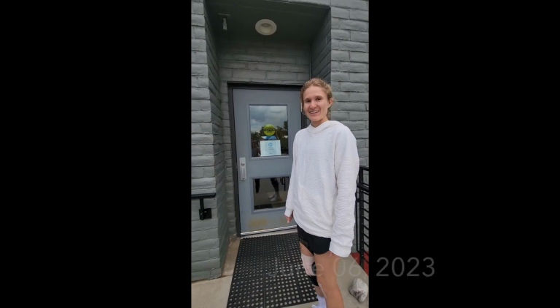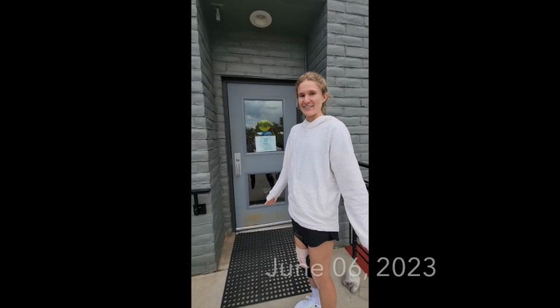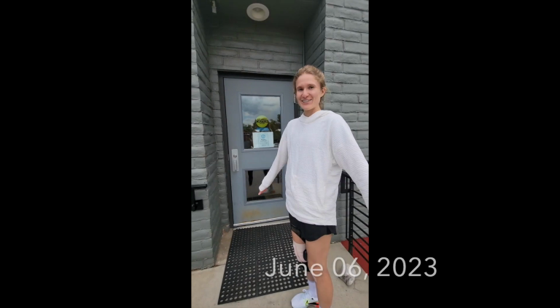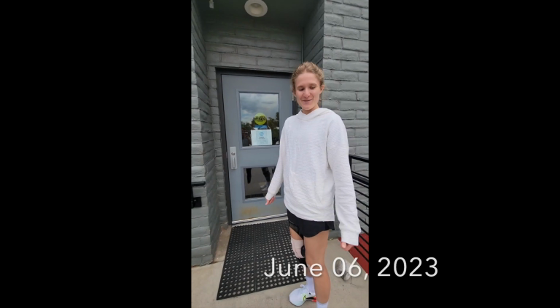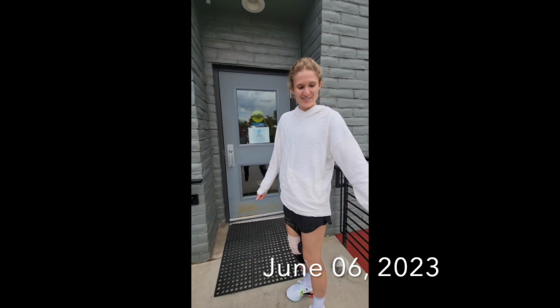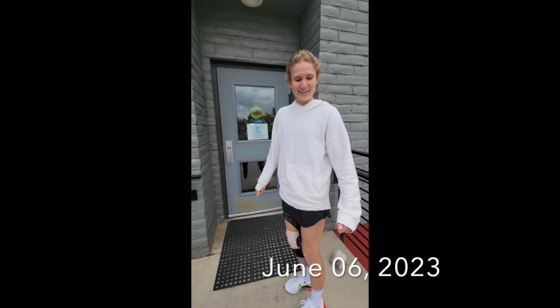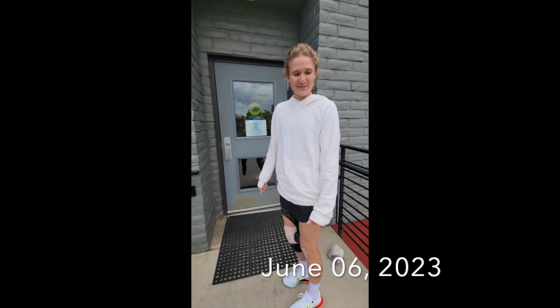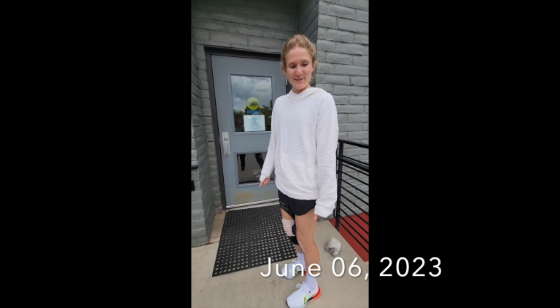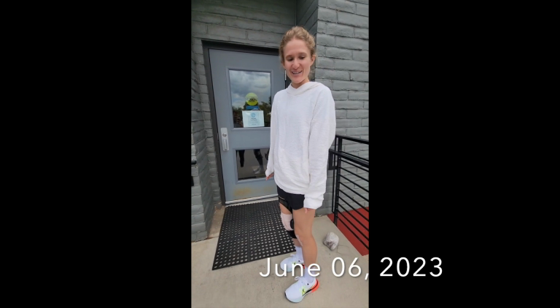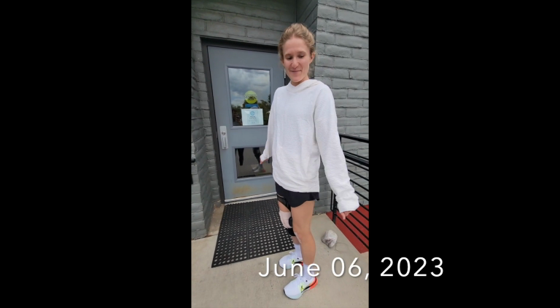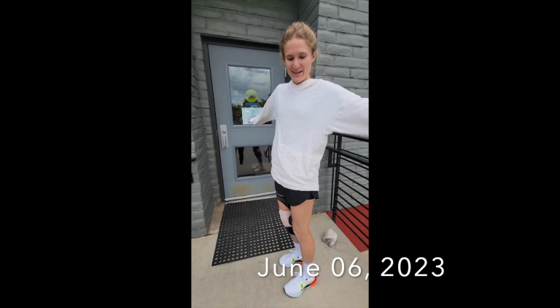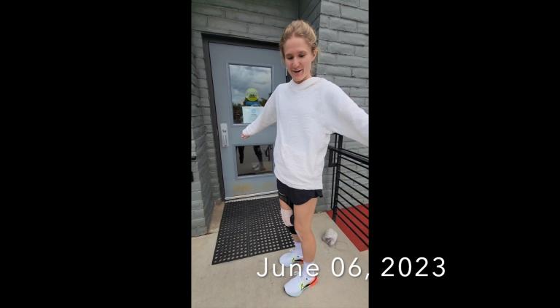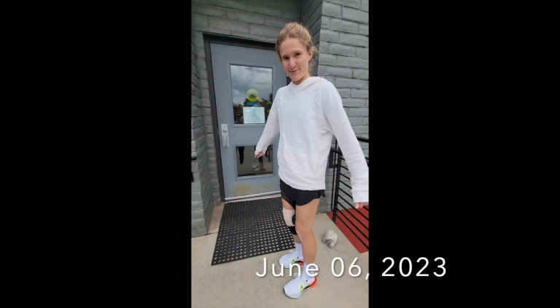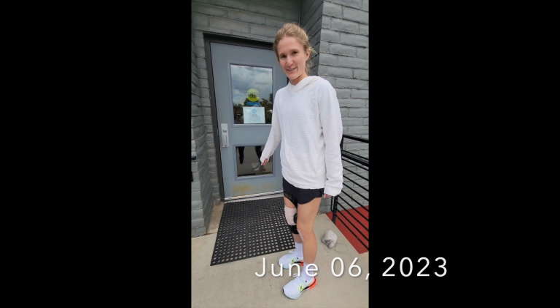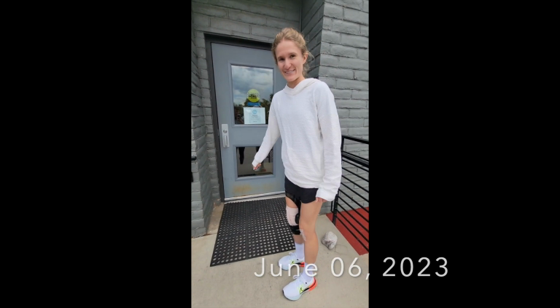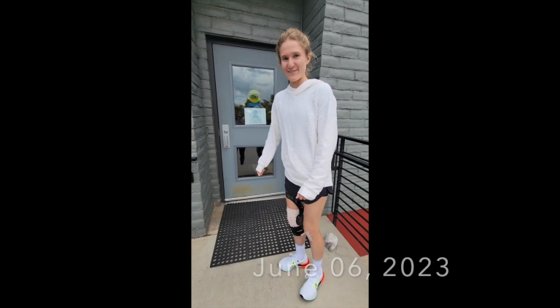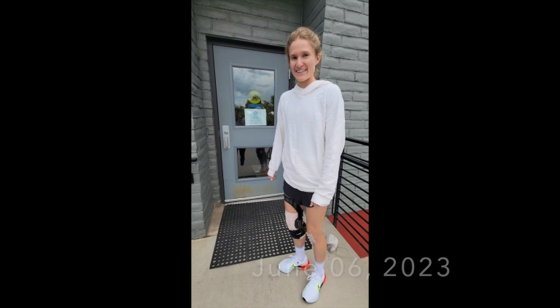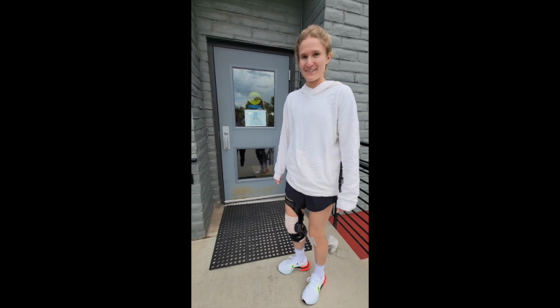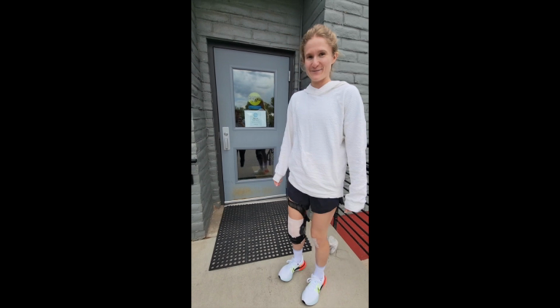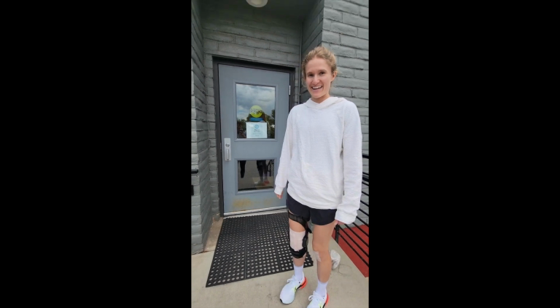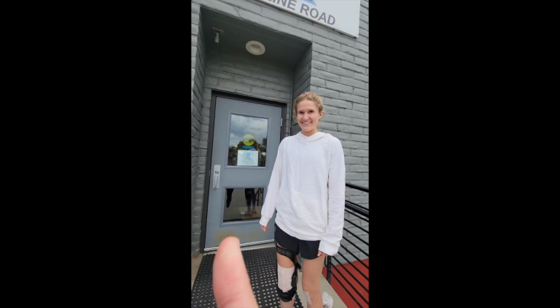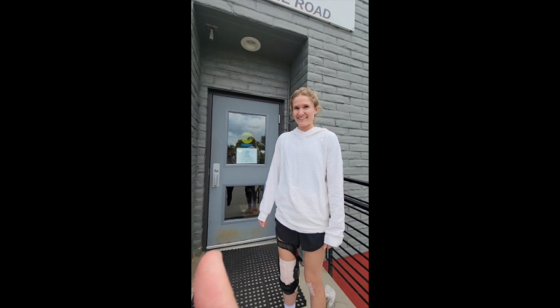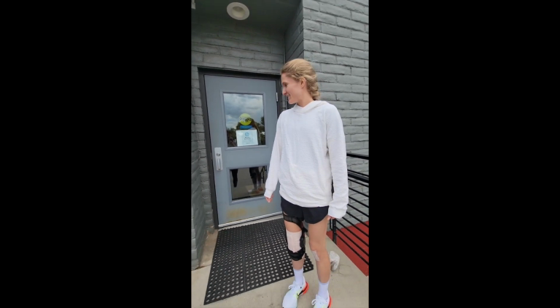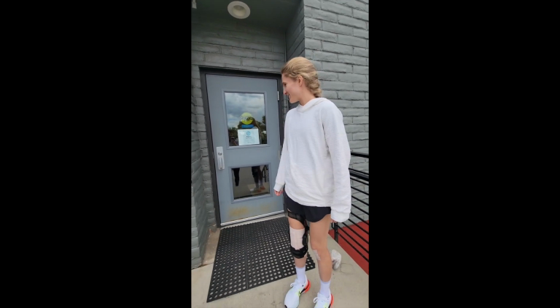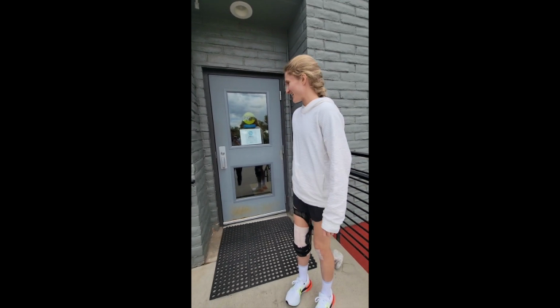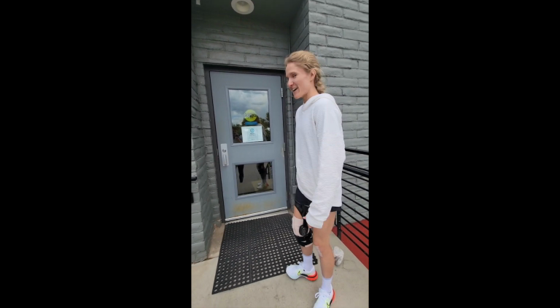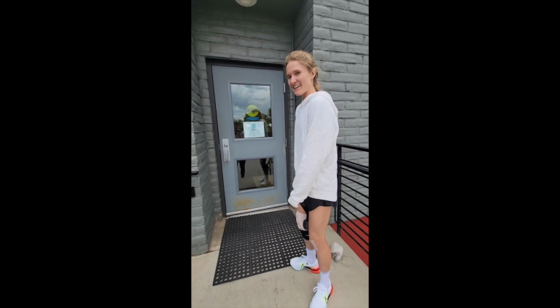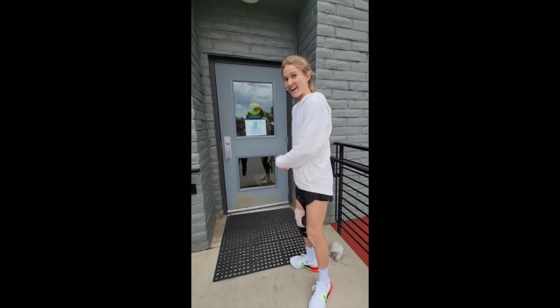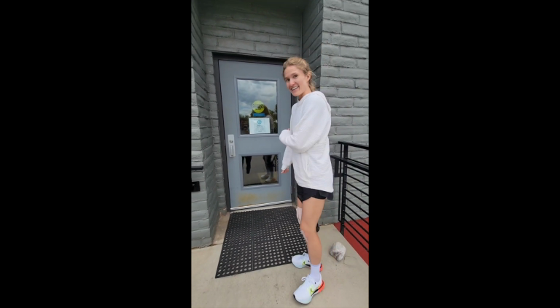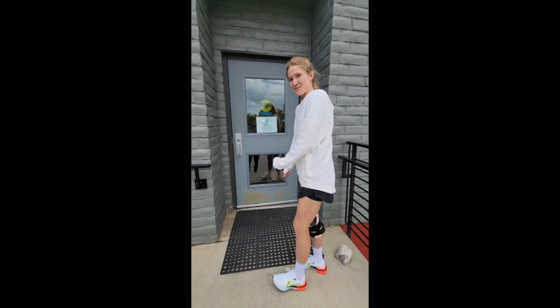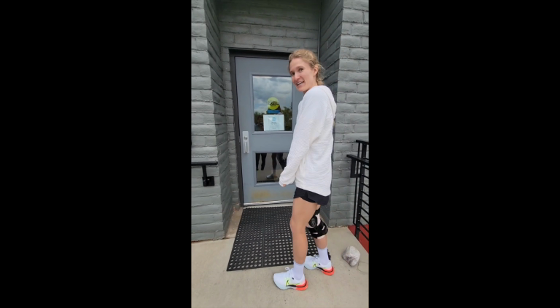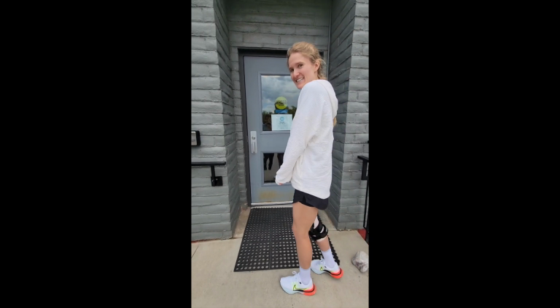I just climbed the stairs for the first time by myself, so that's a huge win. Really excited, and now we're headed to PT.